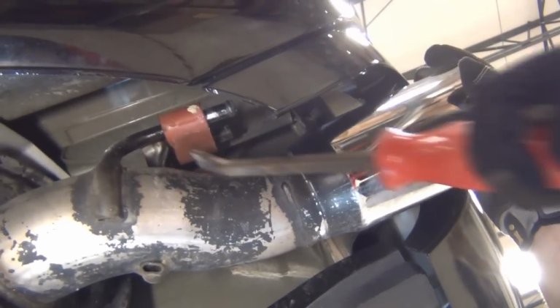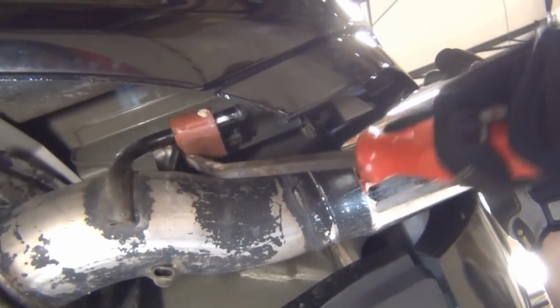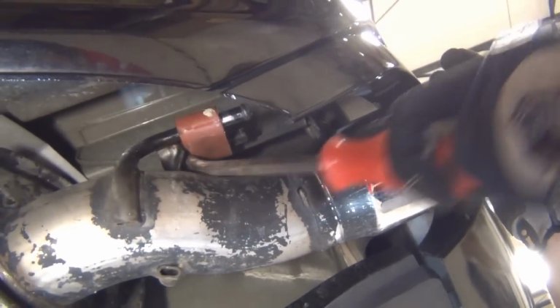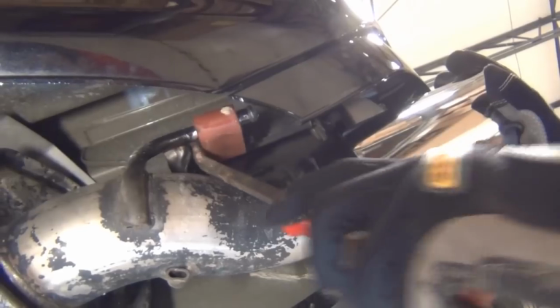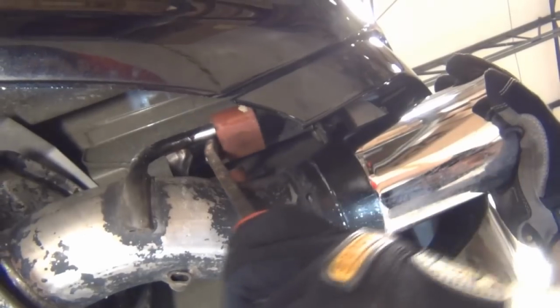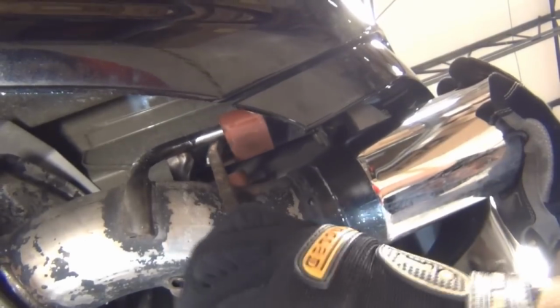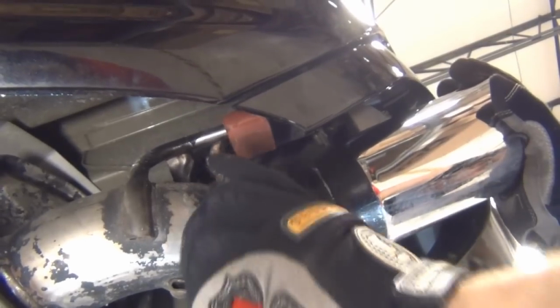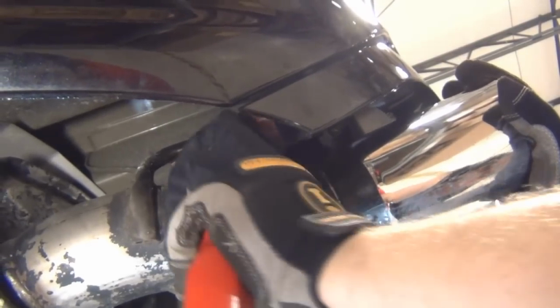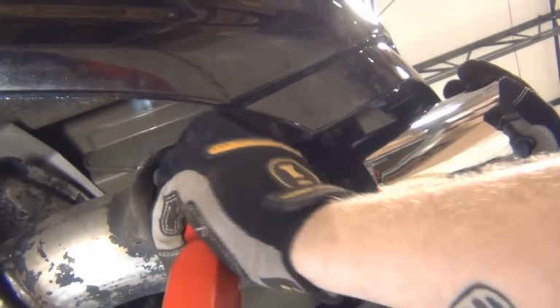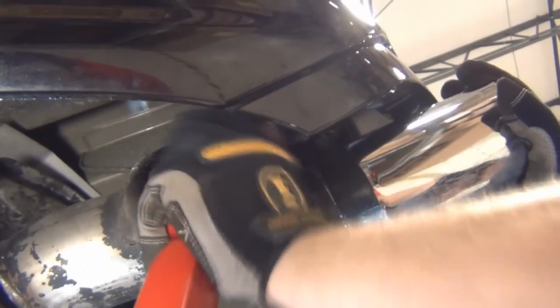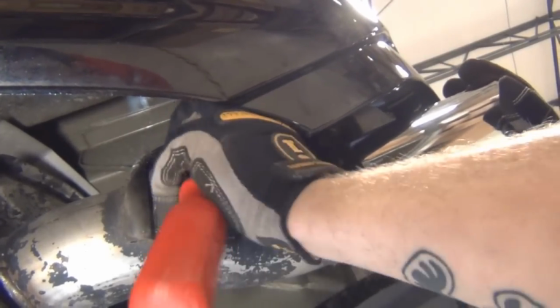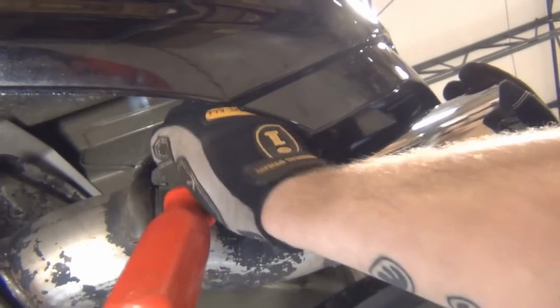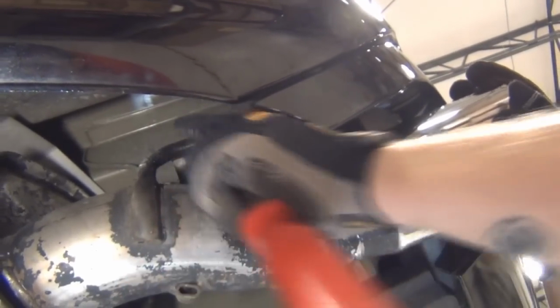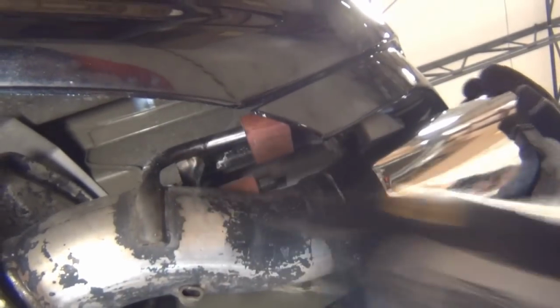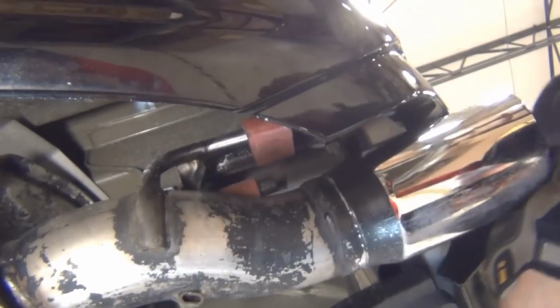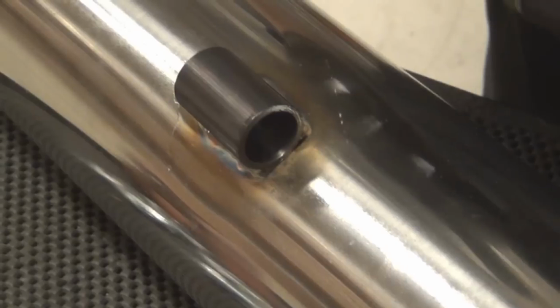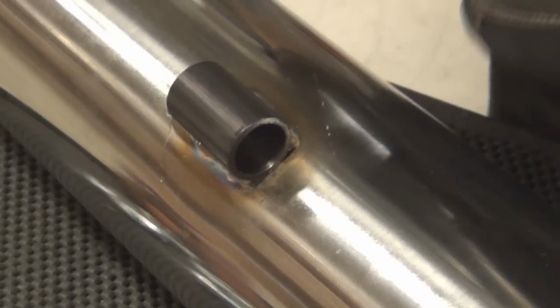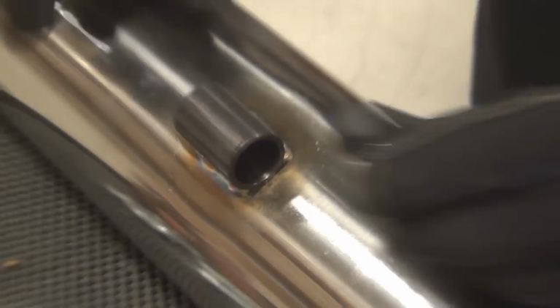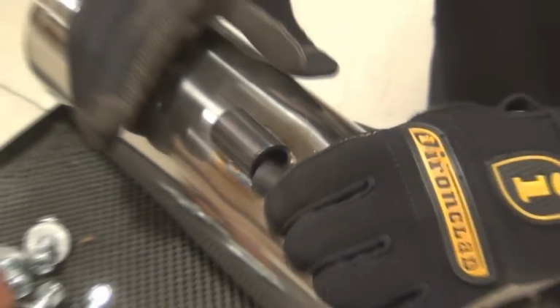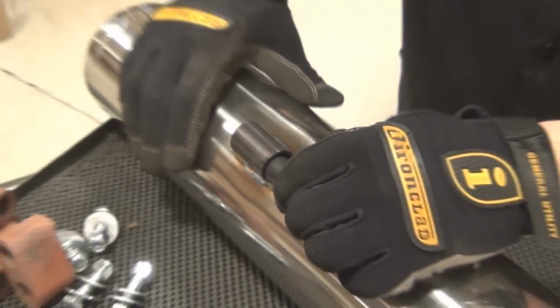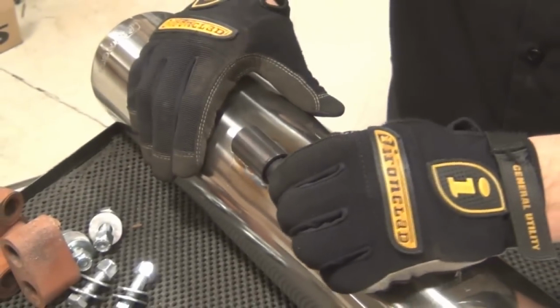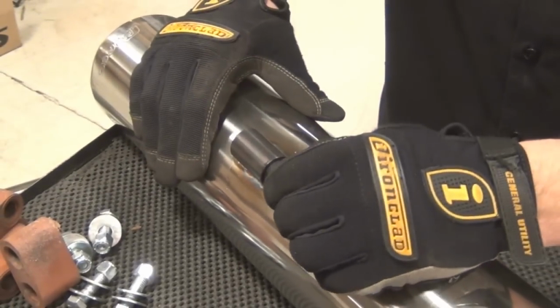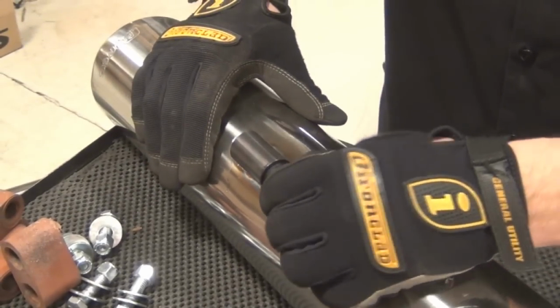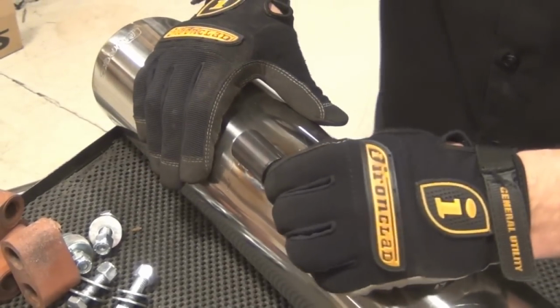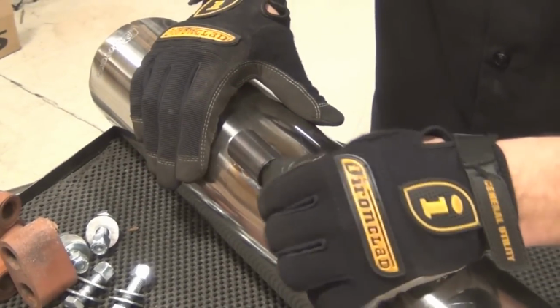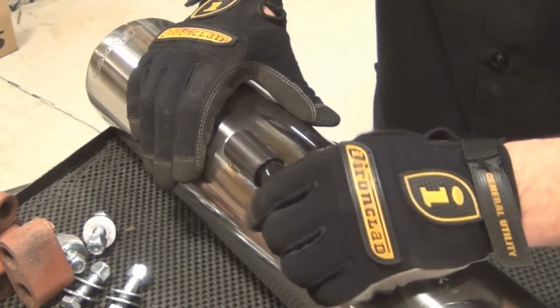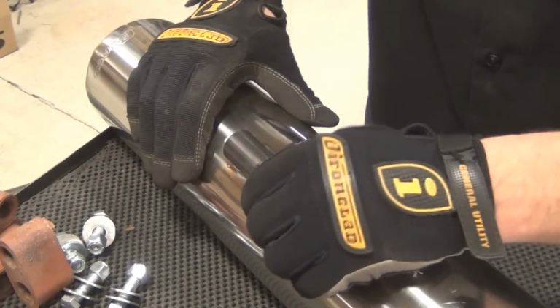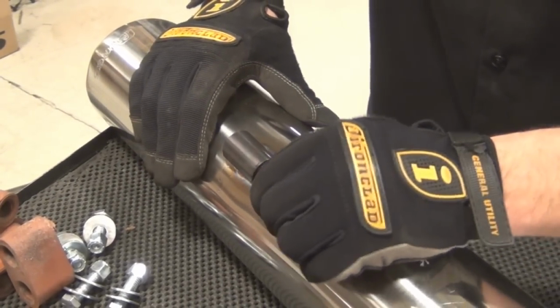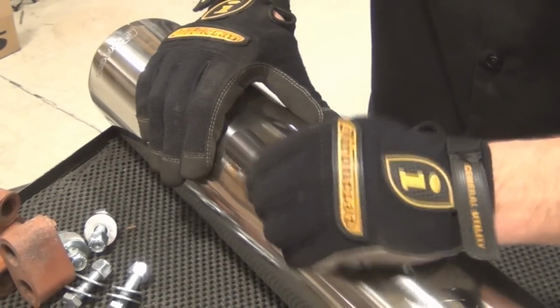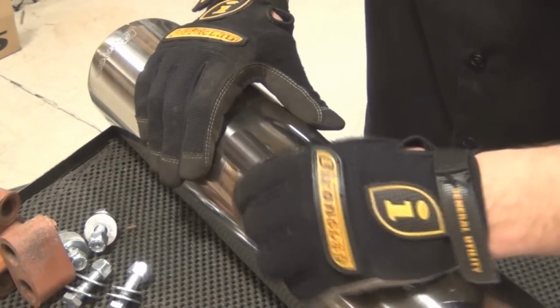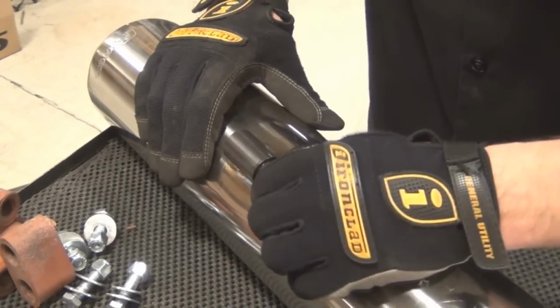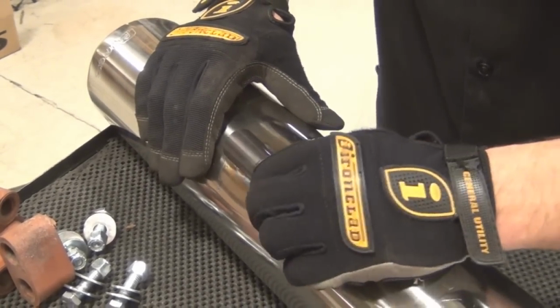You won't need to reuse the rubber insulators with your new mufflers. Rather, install these rubber sleeves in the mufflers.